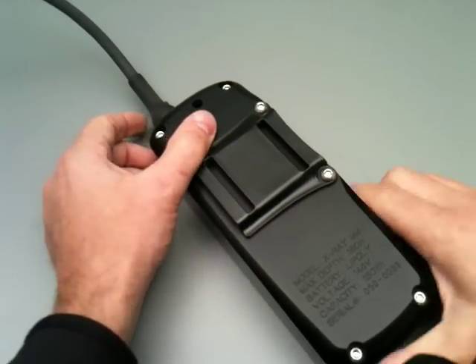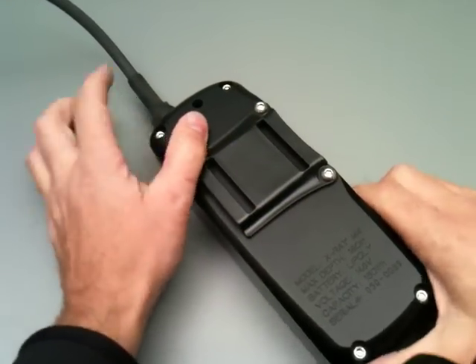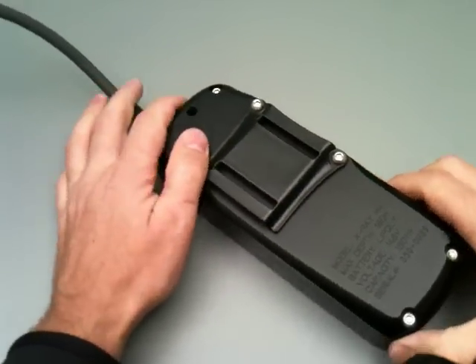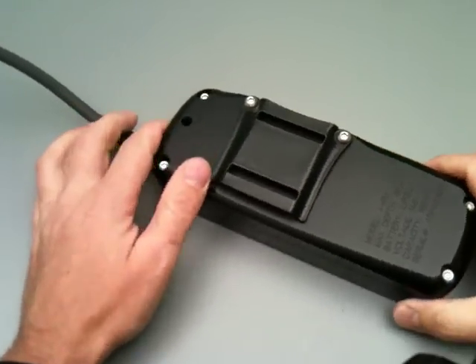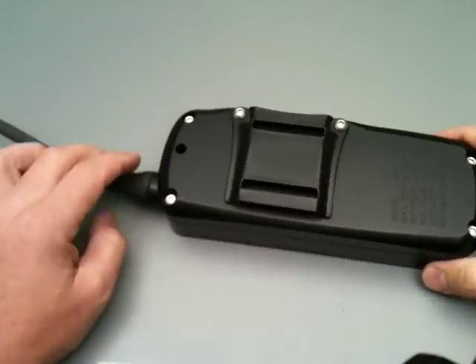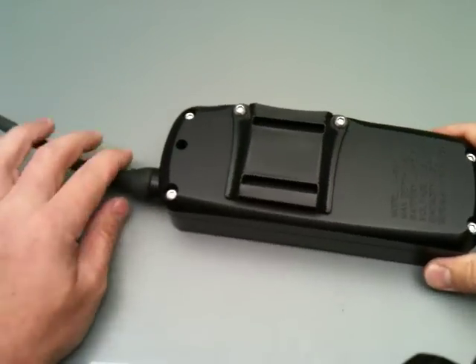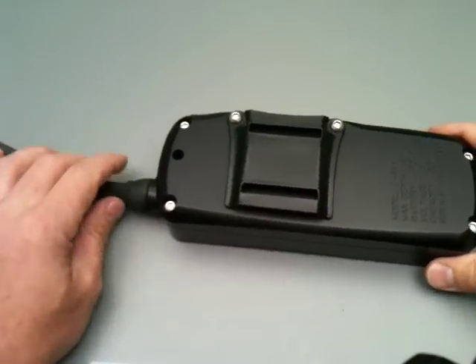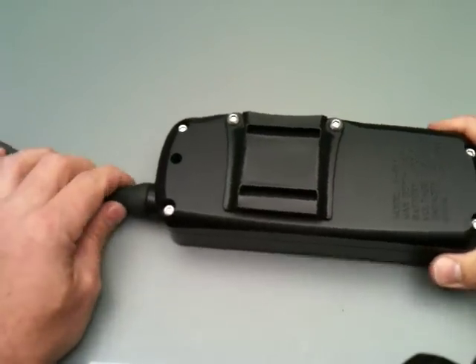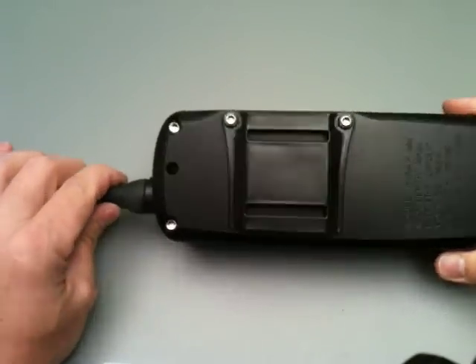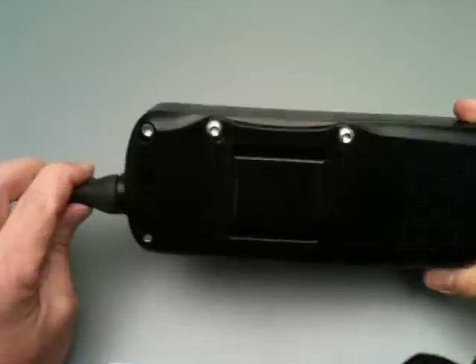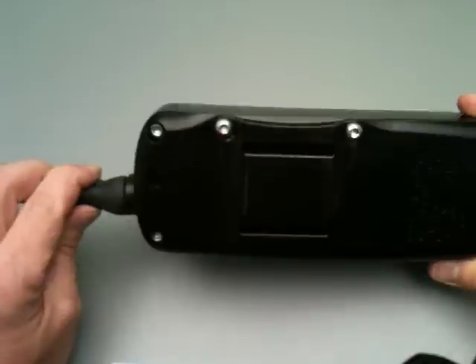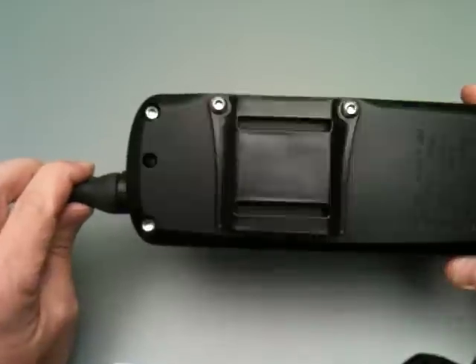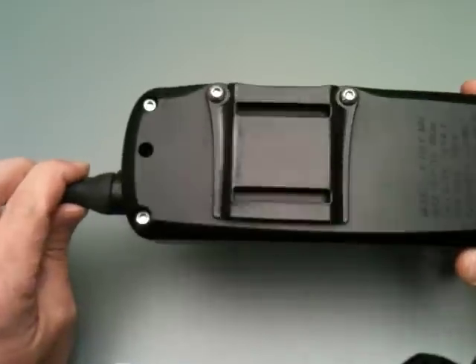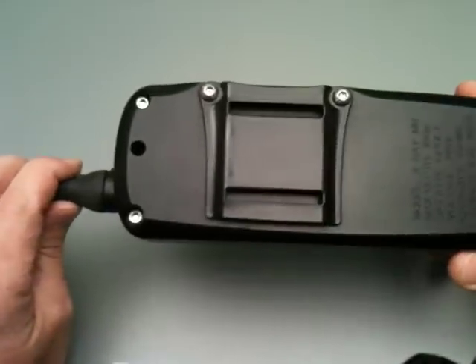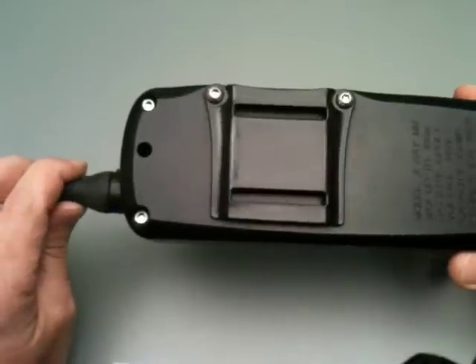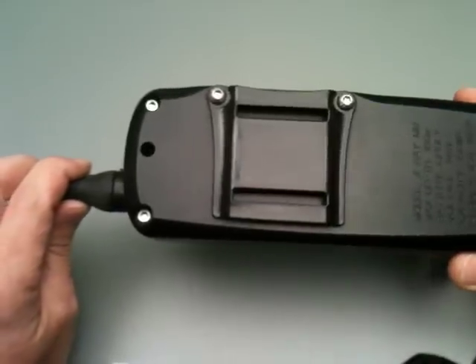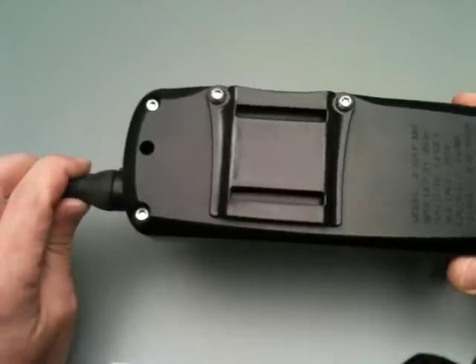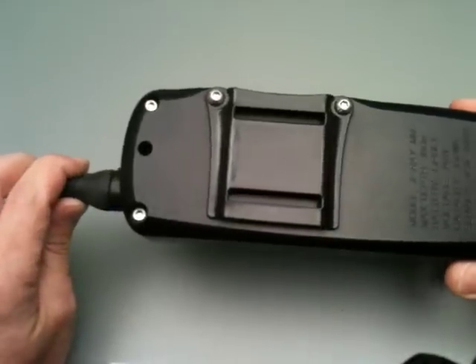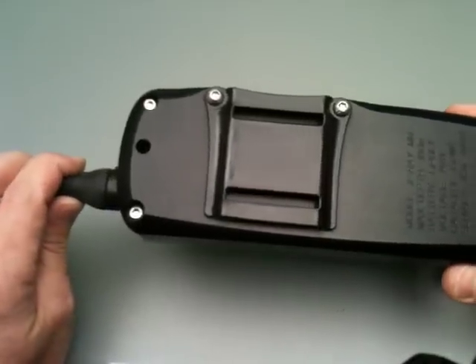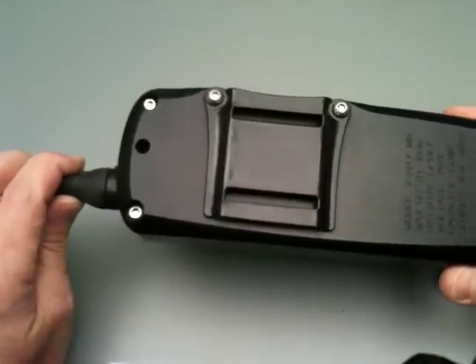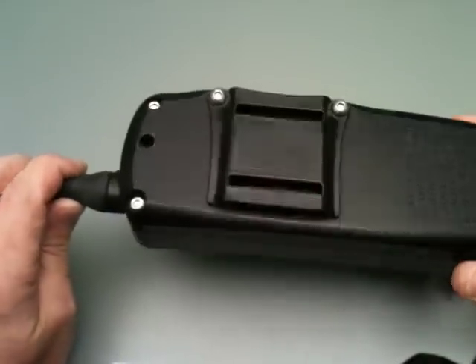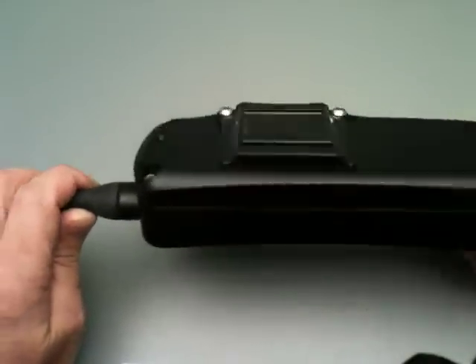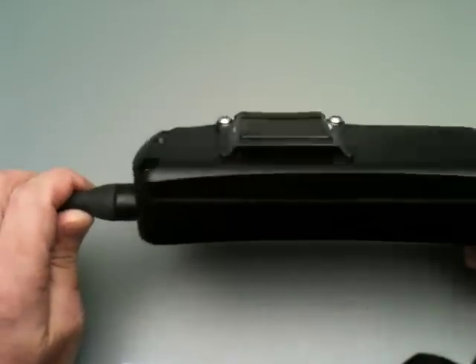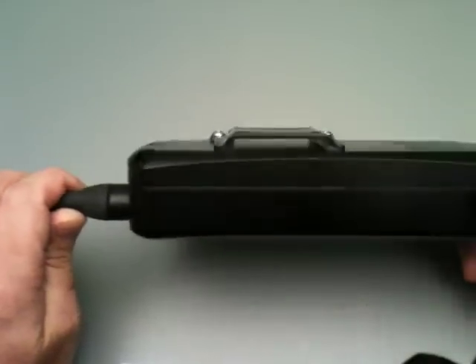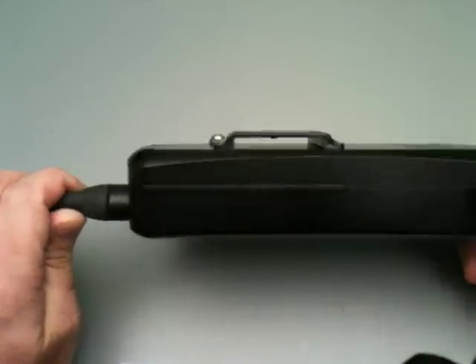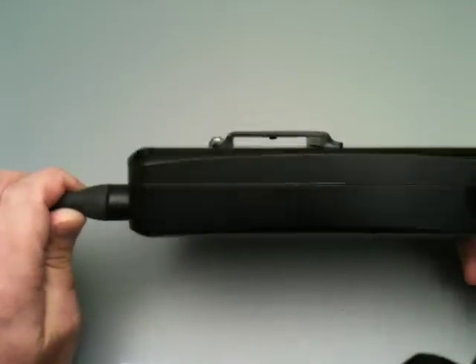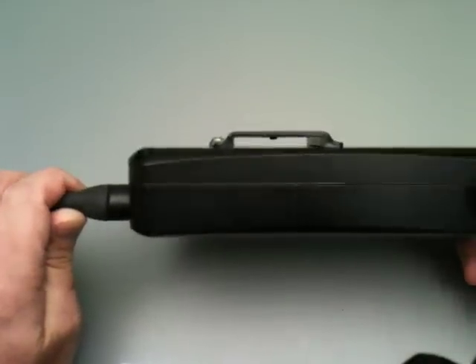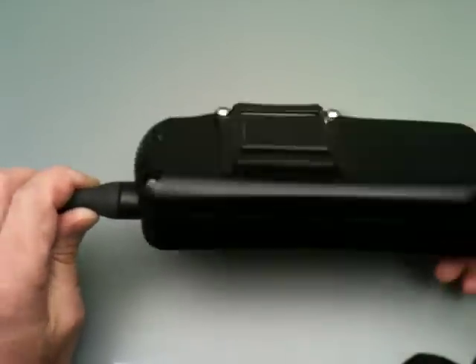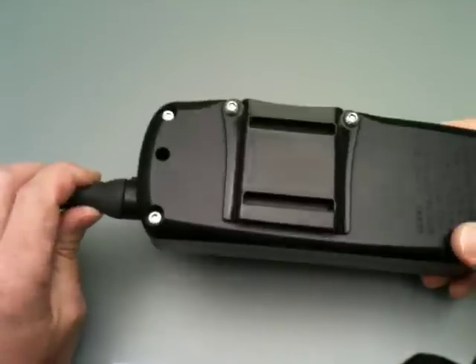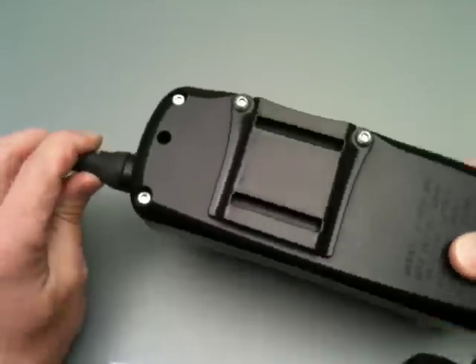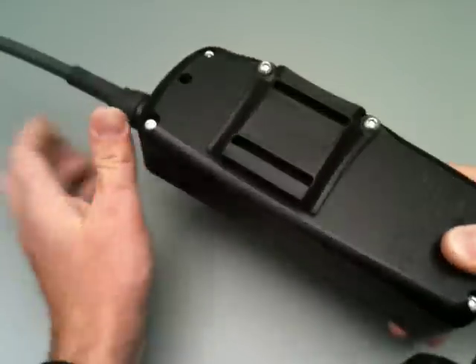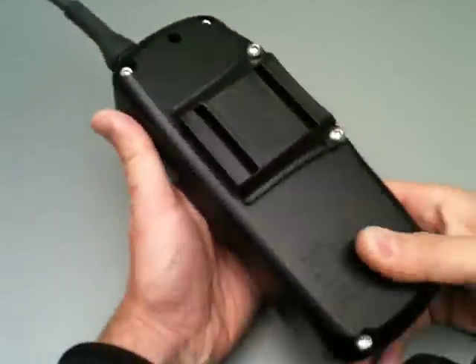Pretty simple. There you have it — the integral belt loop.